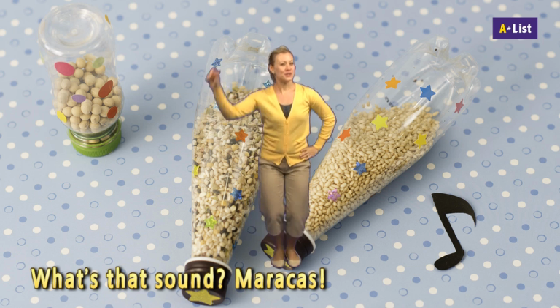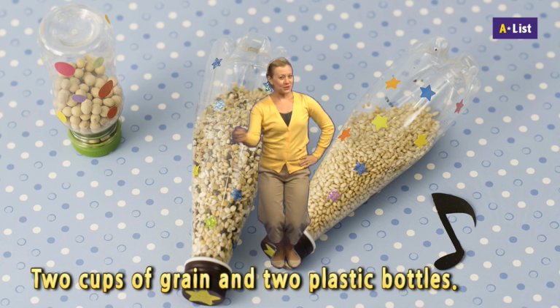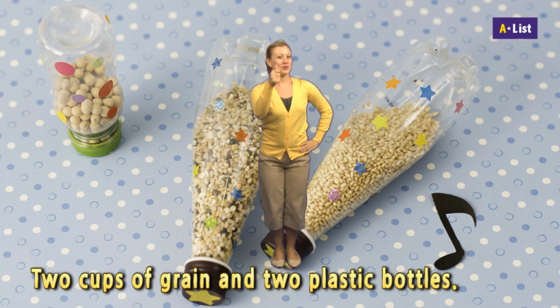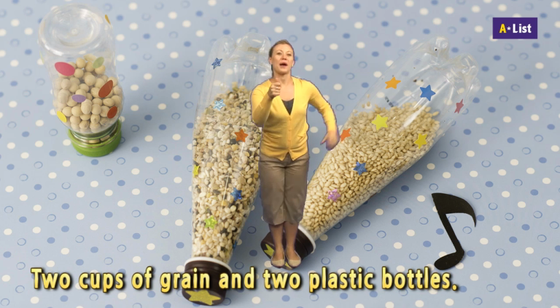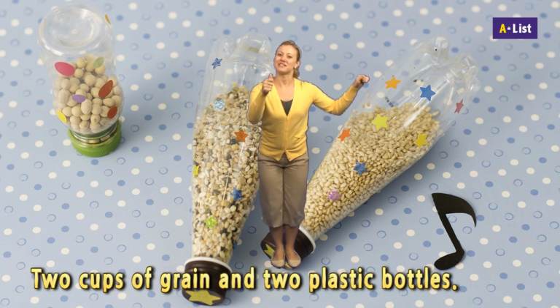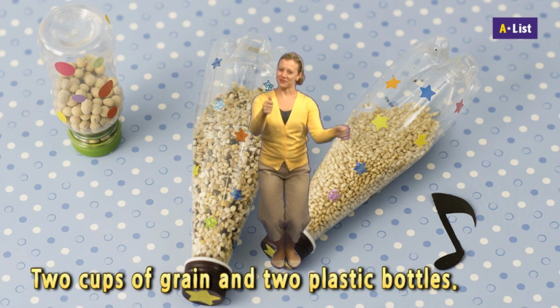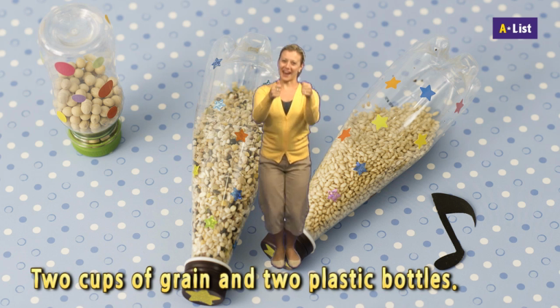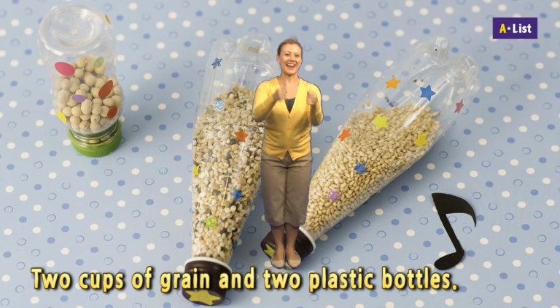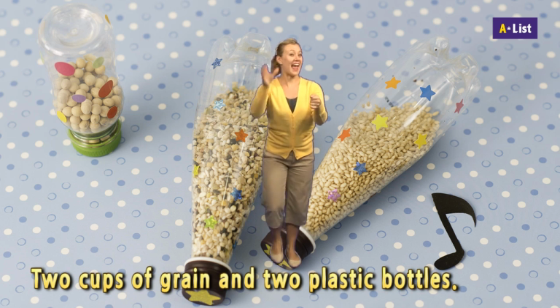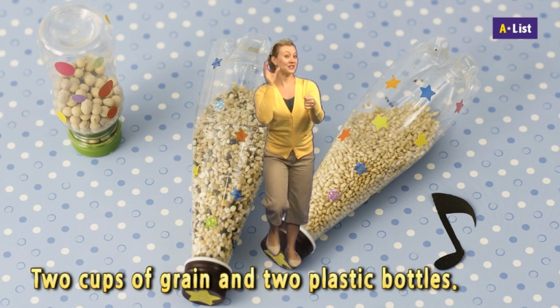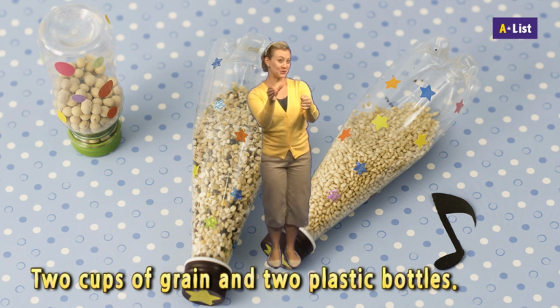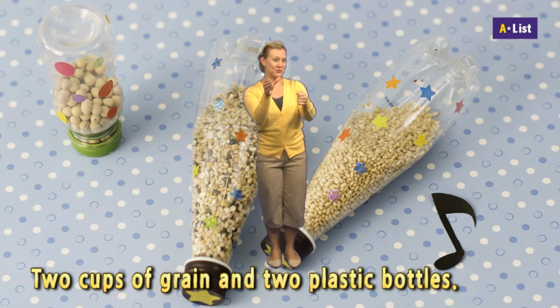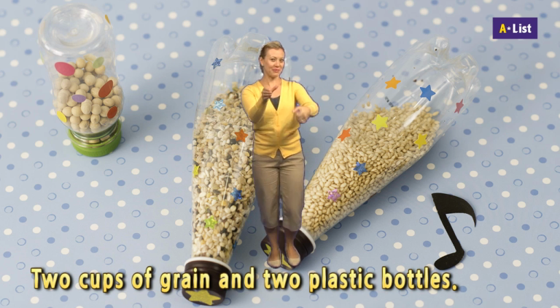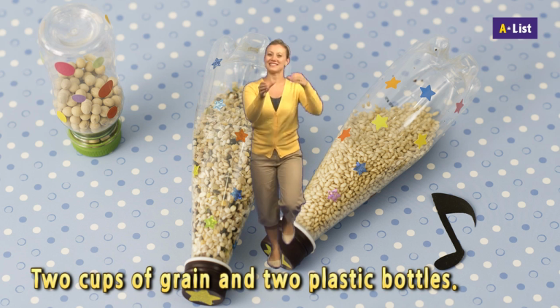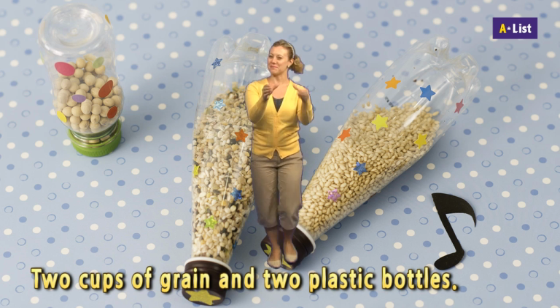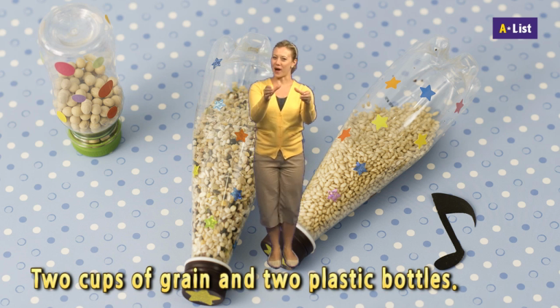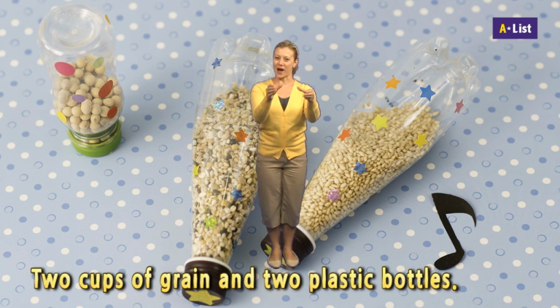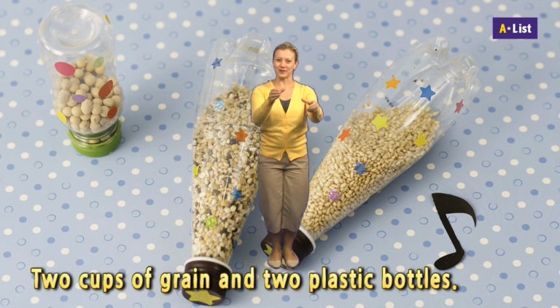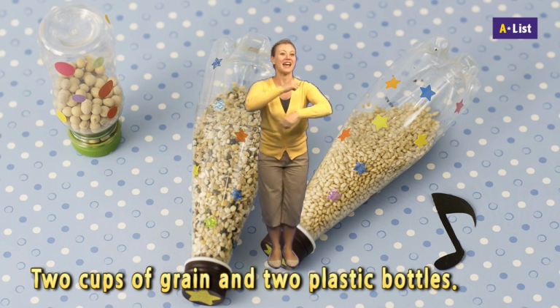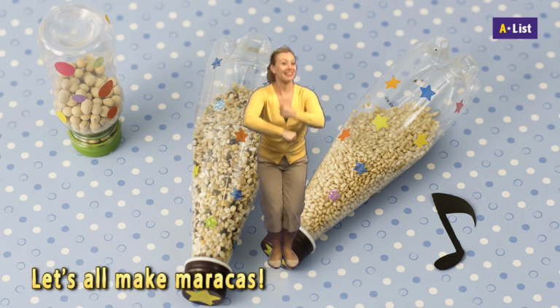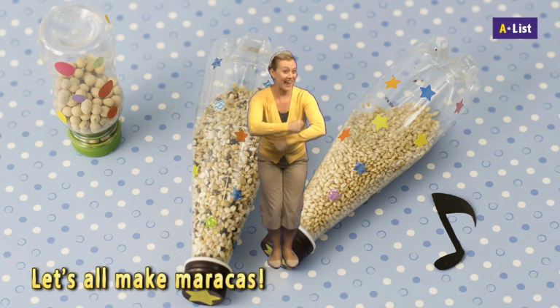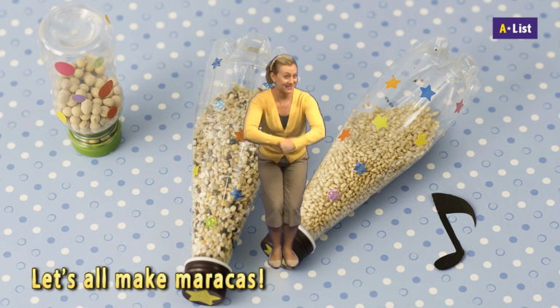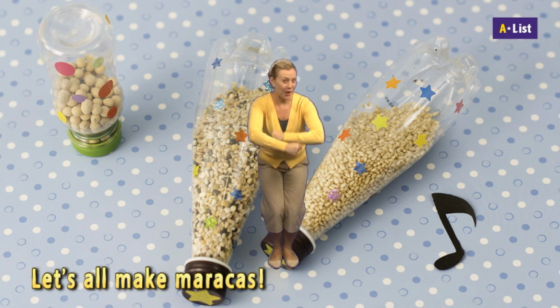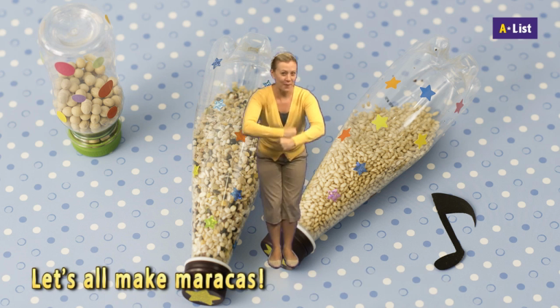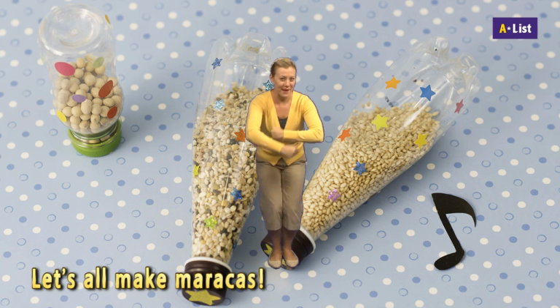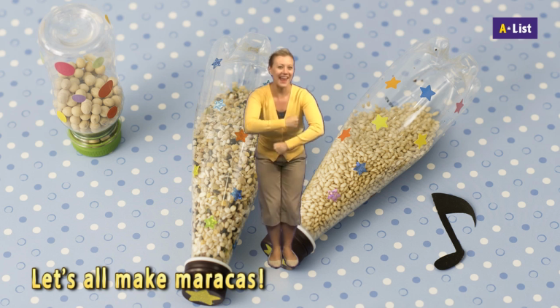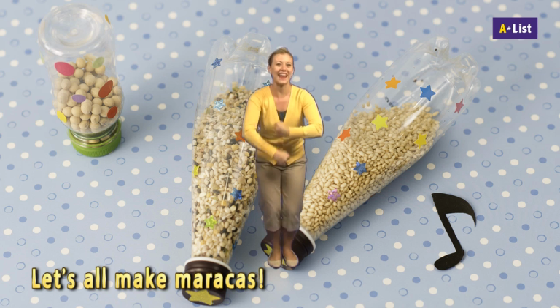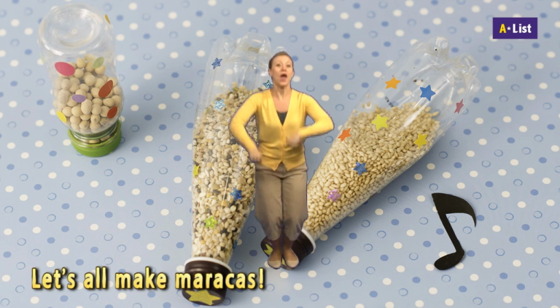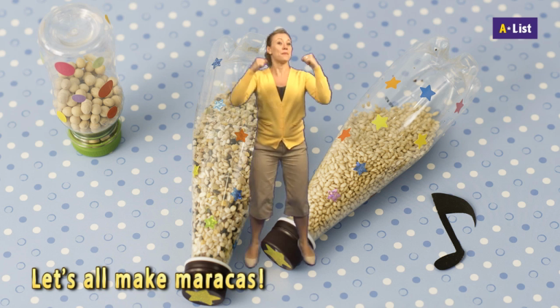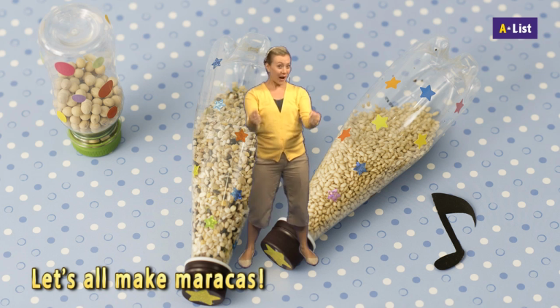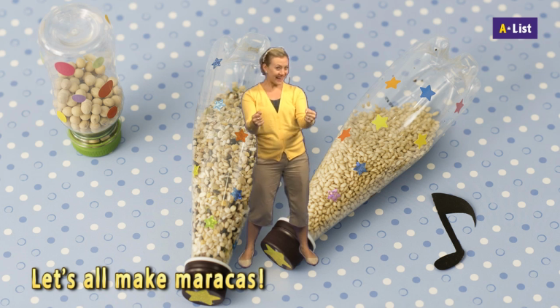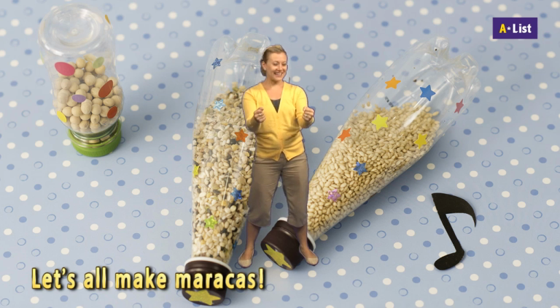Two cups of grain and two plastic bottles — let's all make maracas!